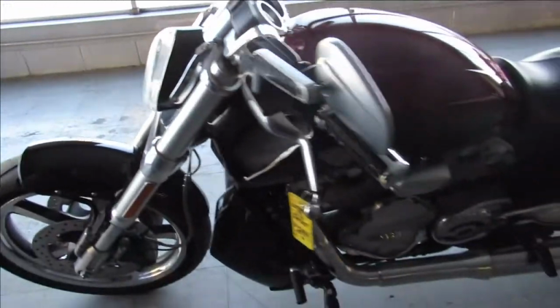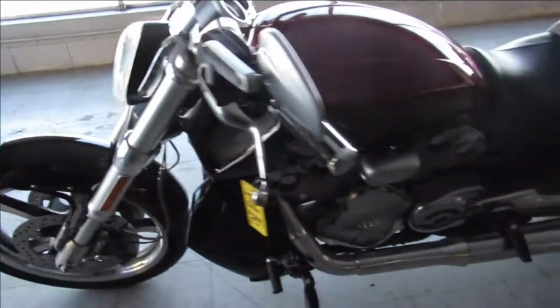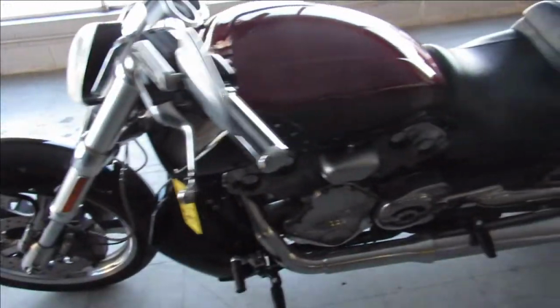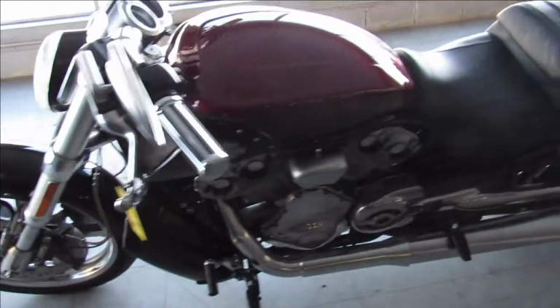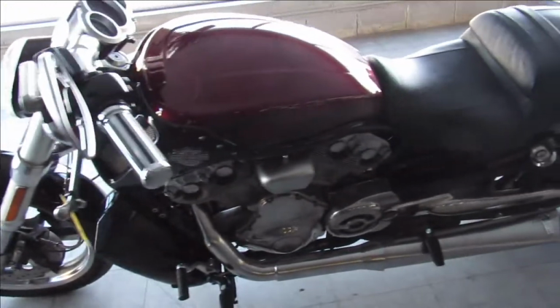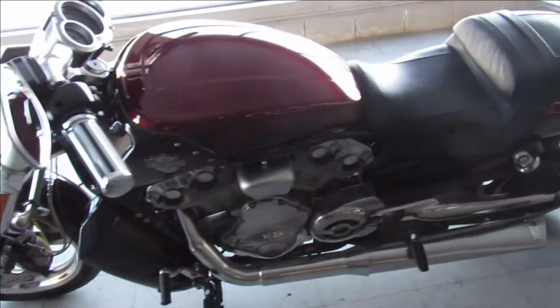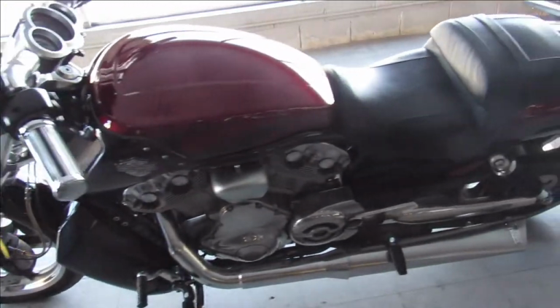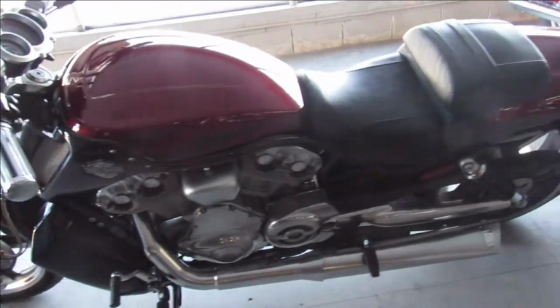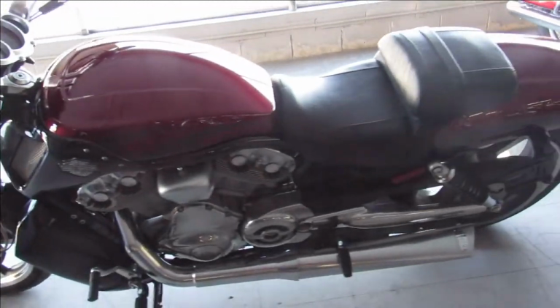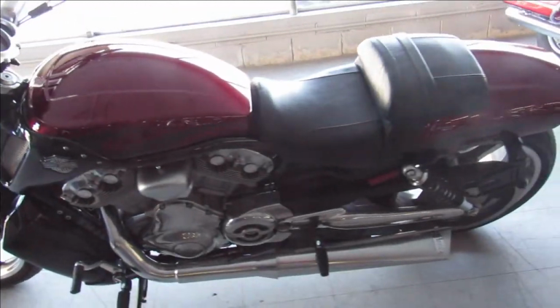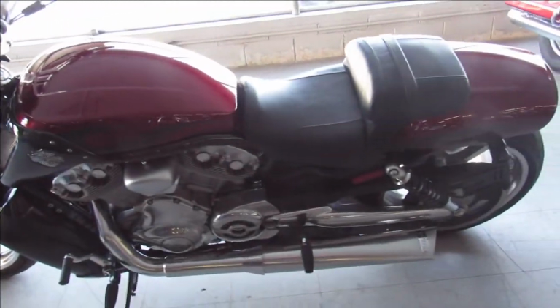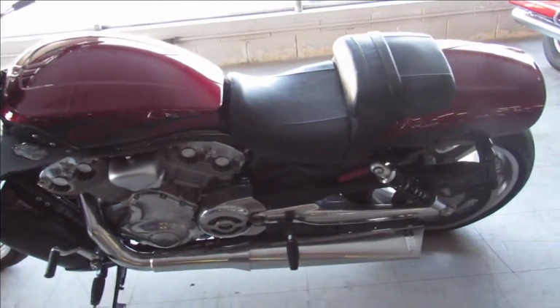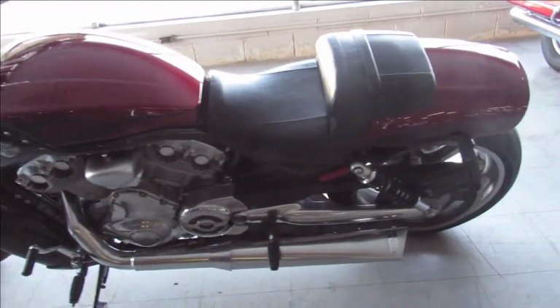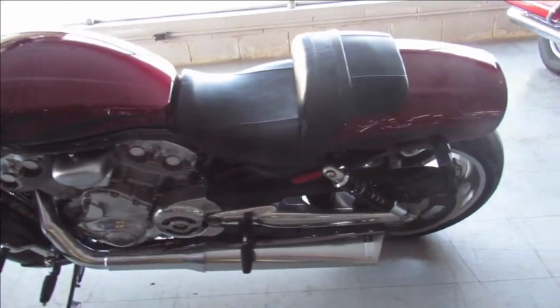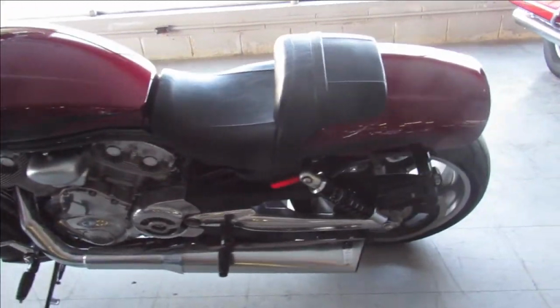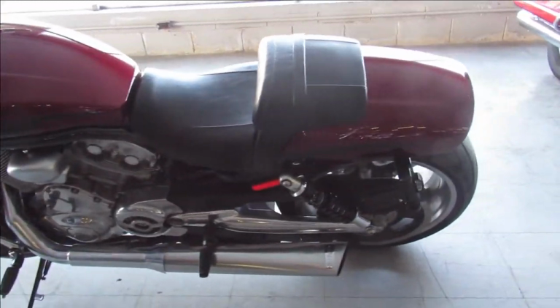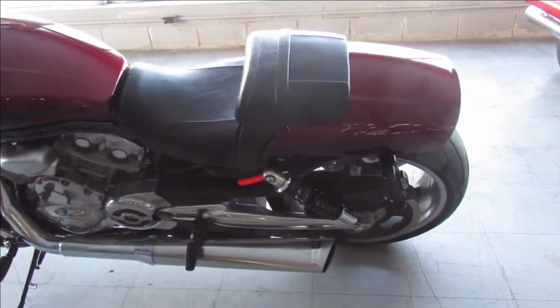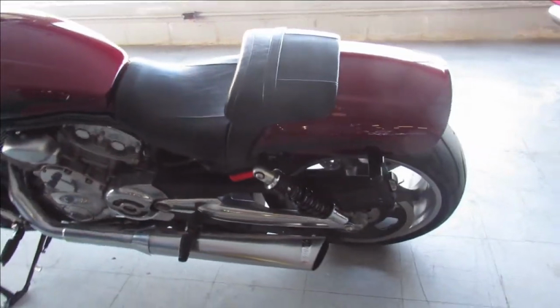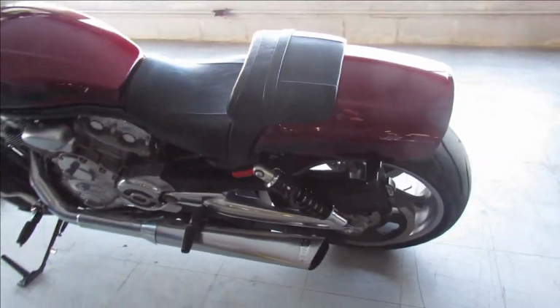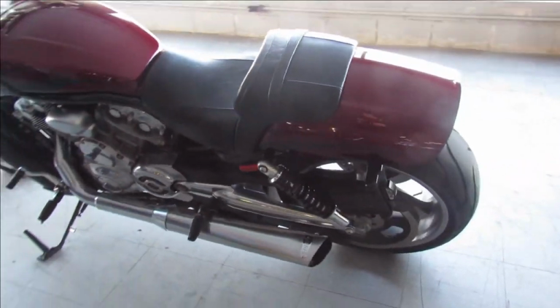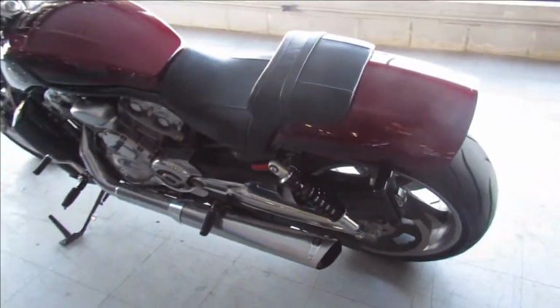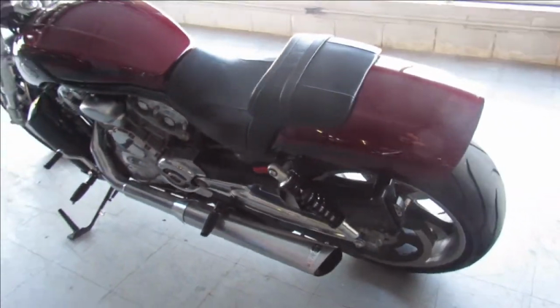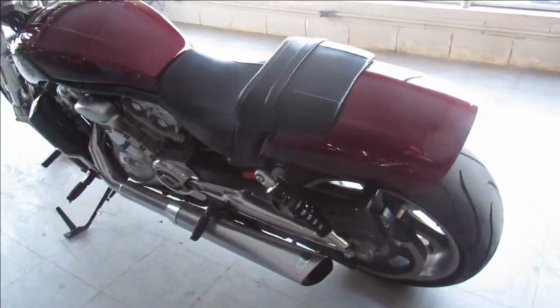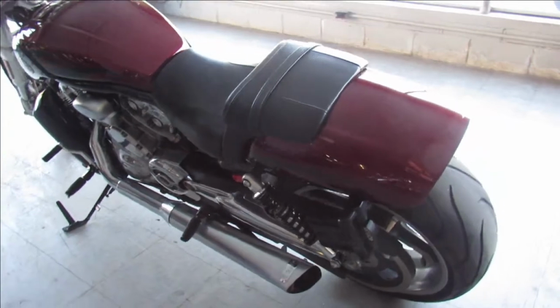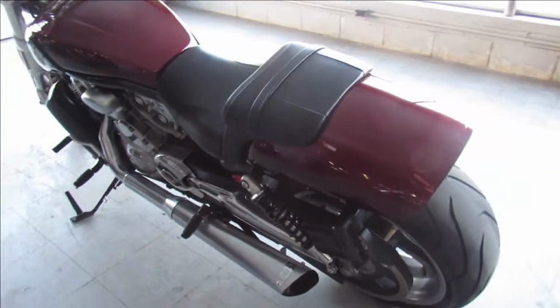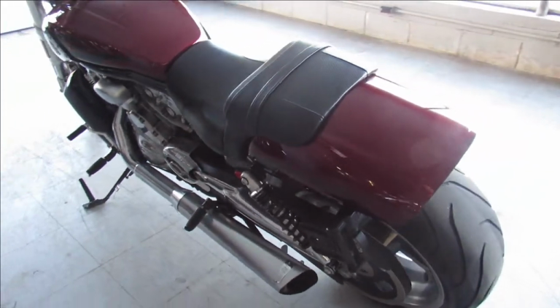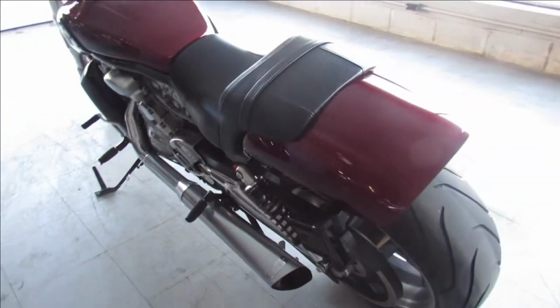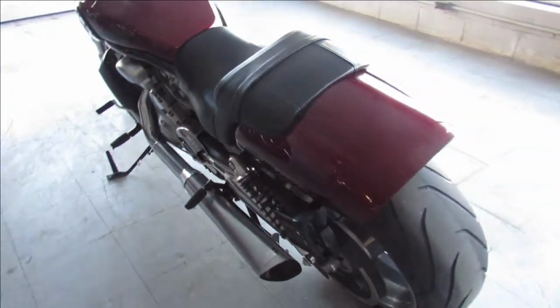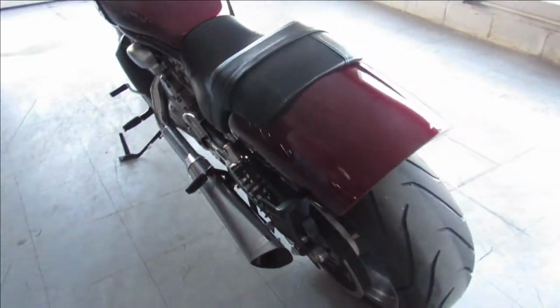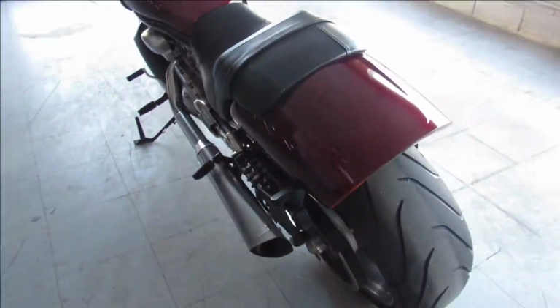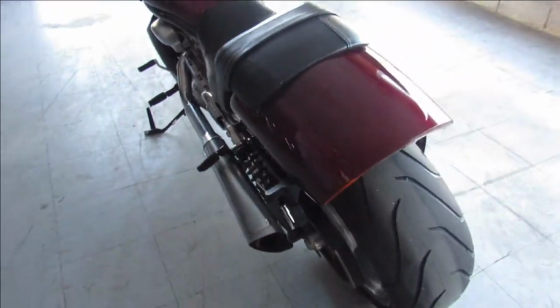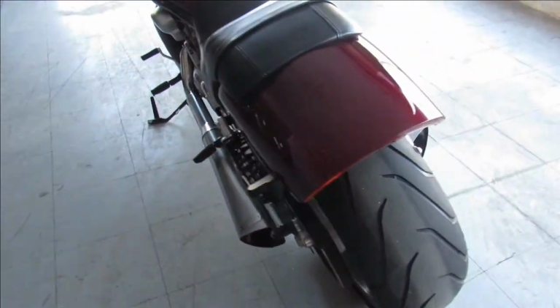Just serviced at the dealership, inspected, all the fluids have been changed, and there's a warranty available — so you can buy it with confidence, guys.